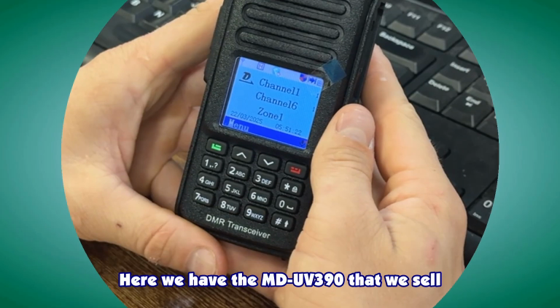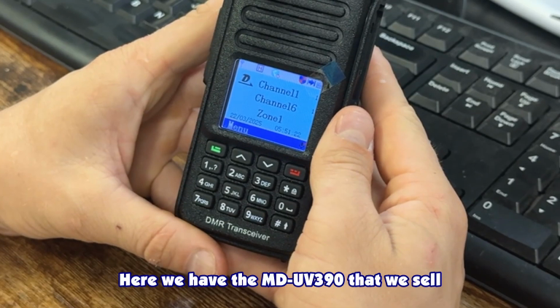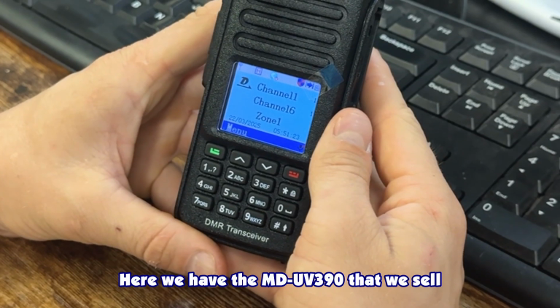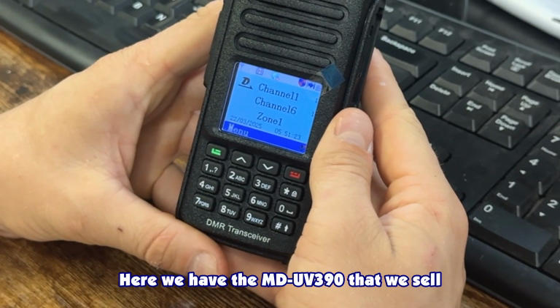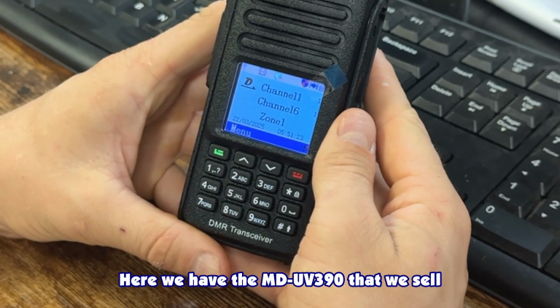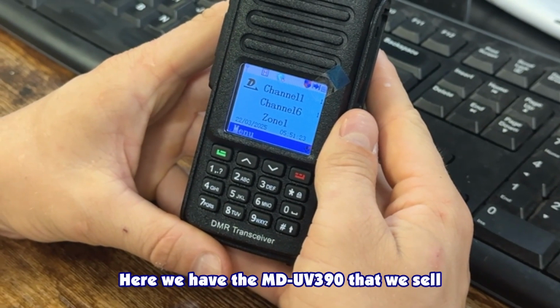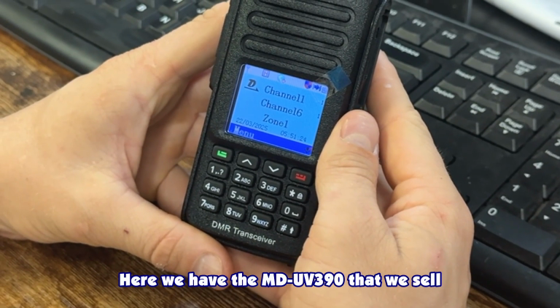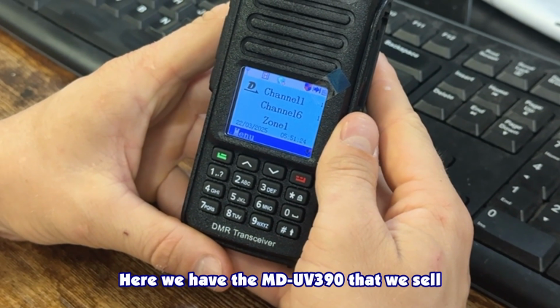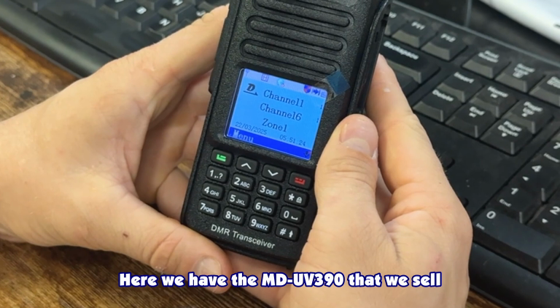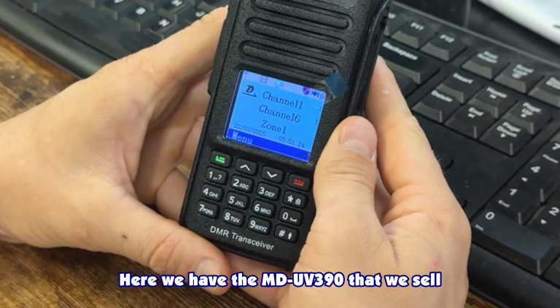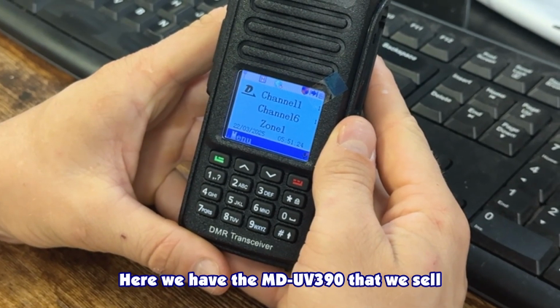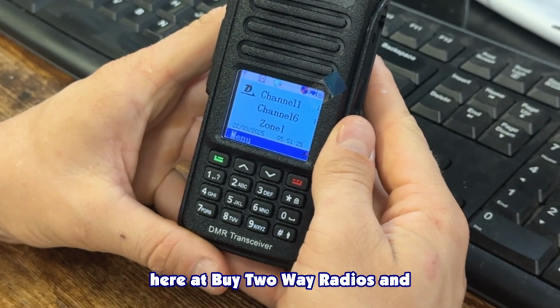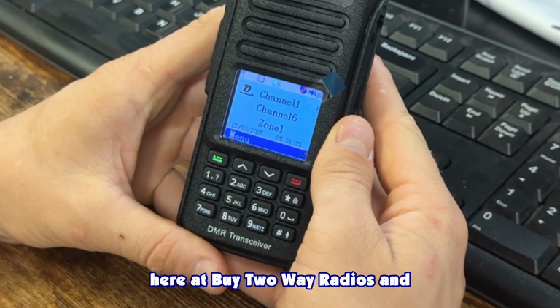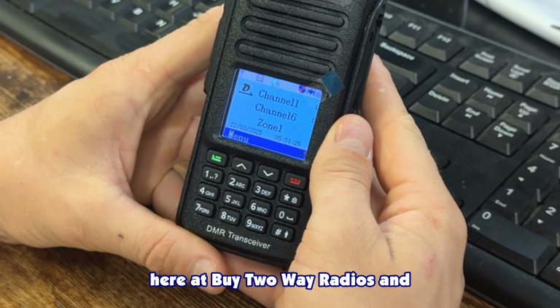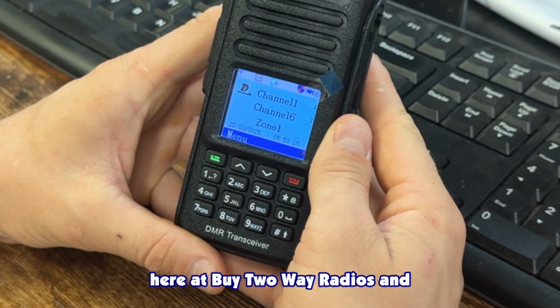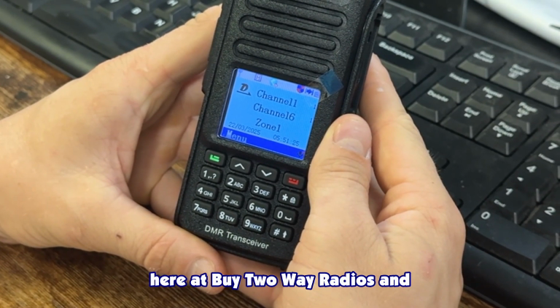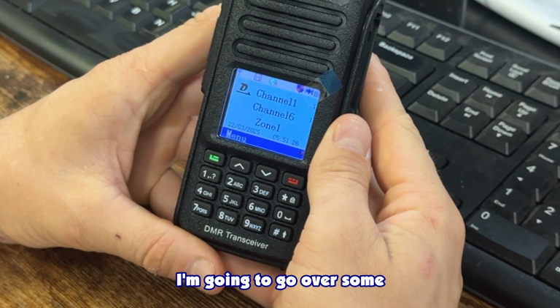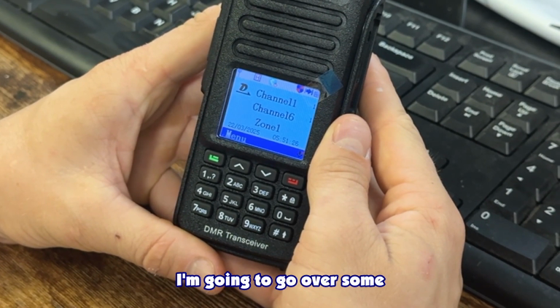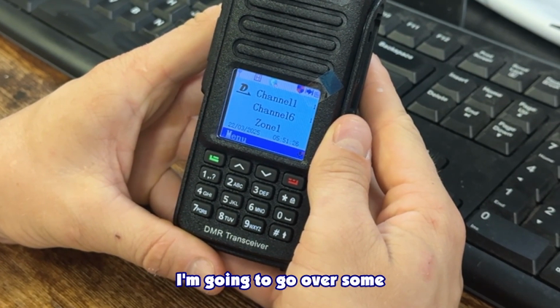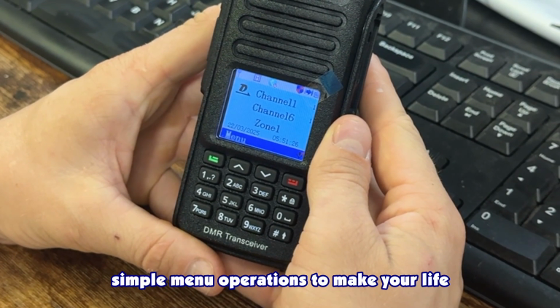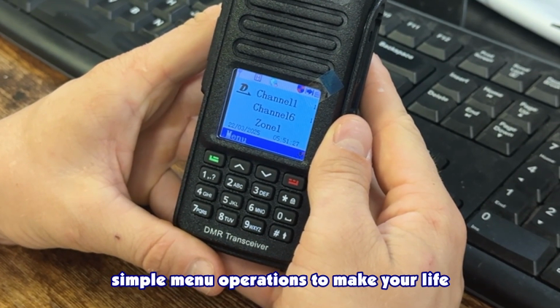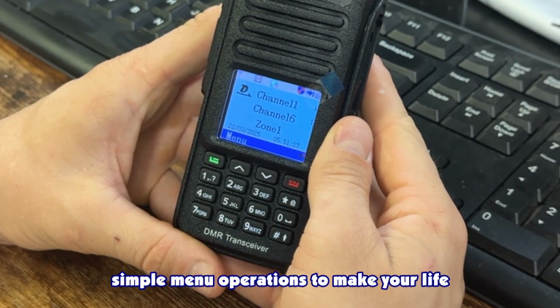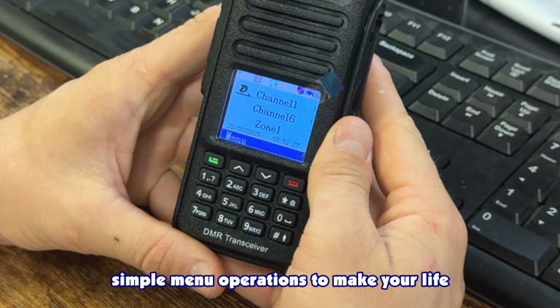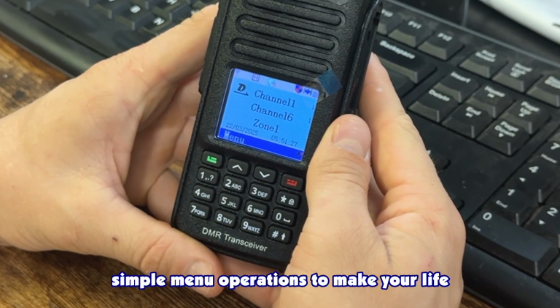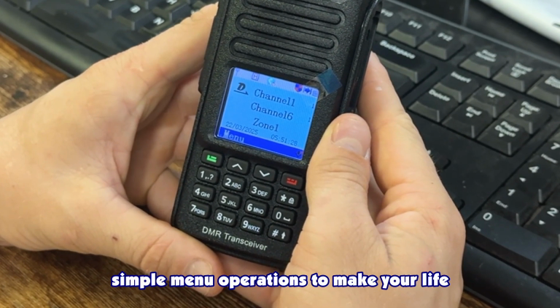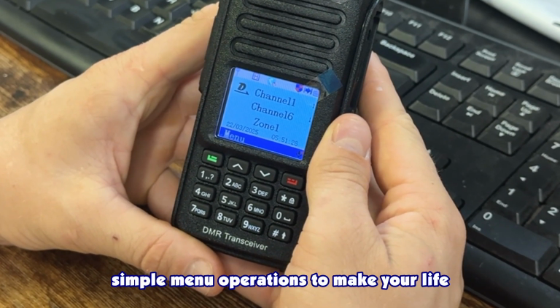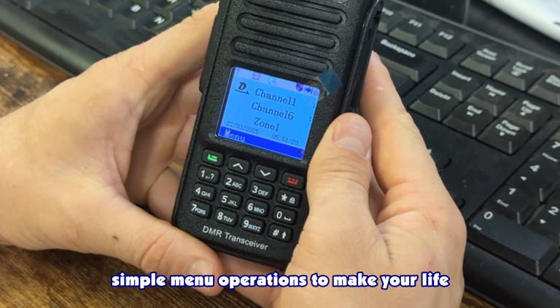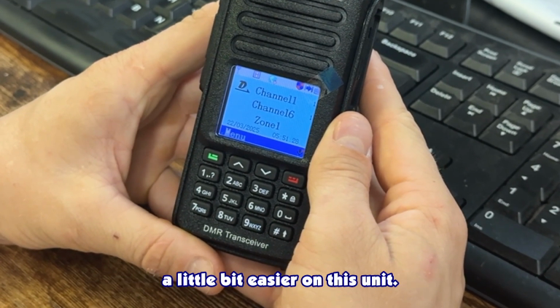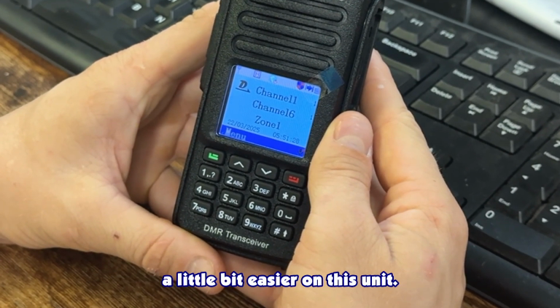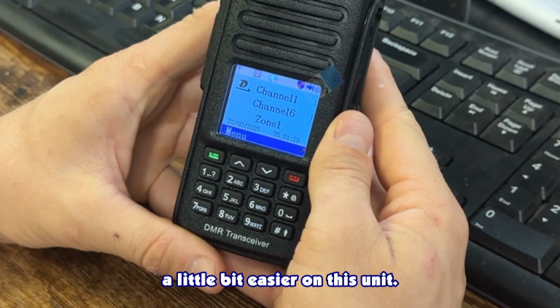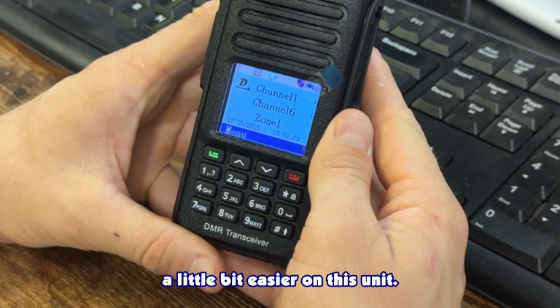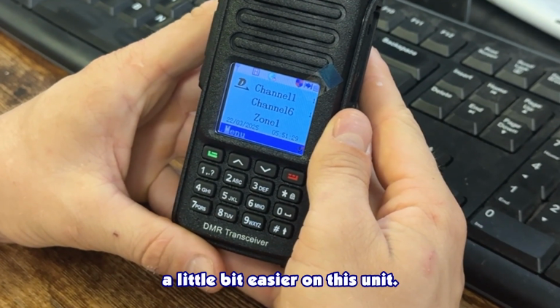Here we have the AMD UV 390 that we sell here at Two-Way Radios, and I'm going to go over some simple menu operations to make your life a little bit easier on this unit.